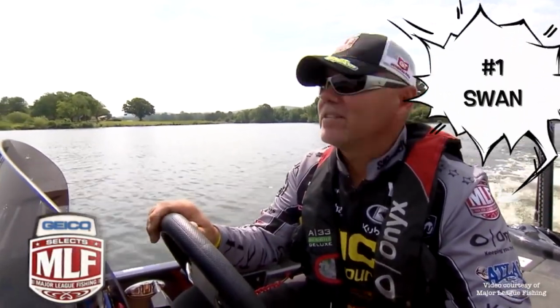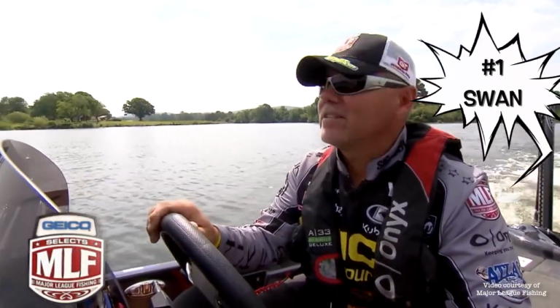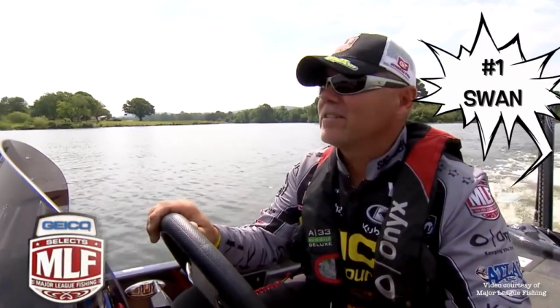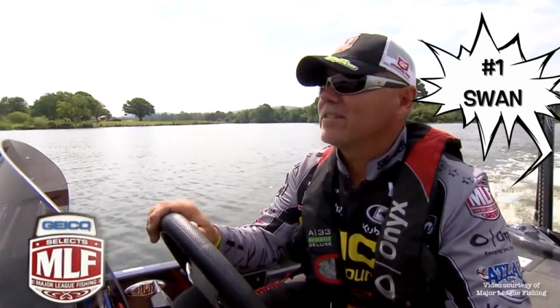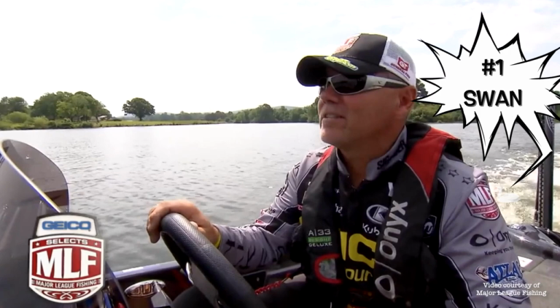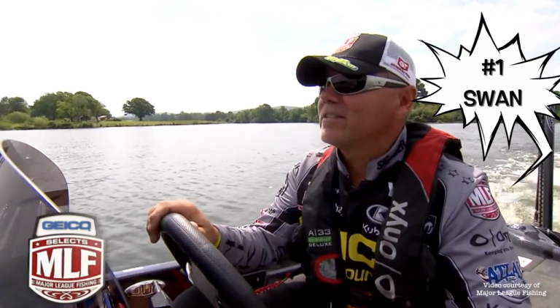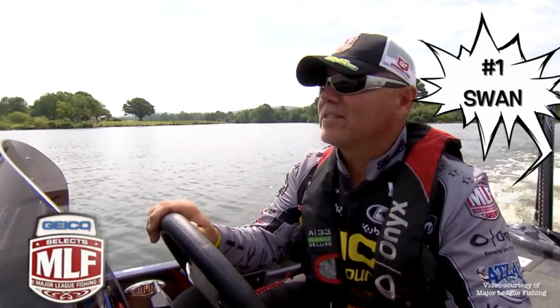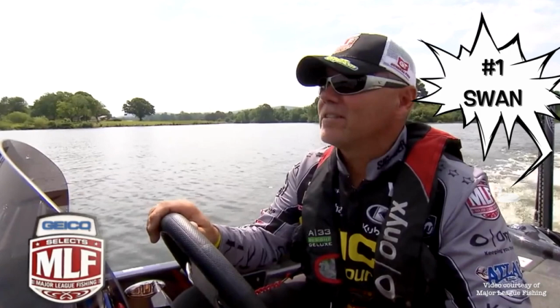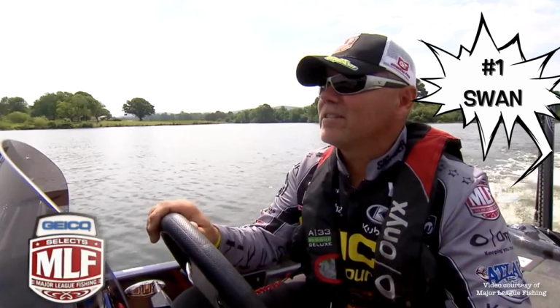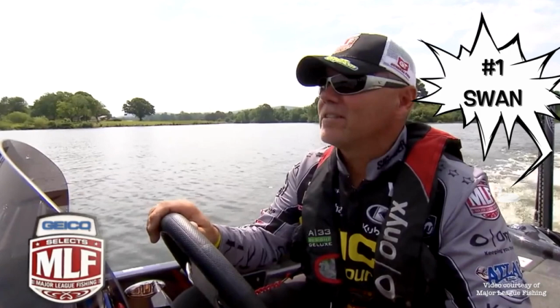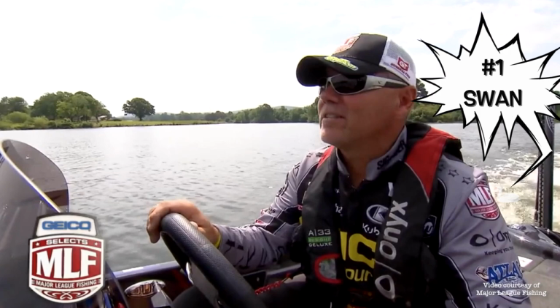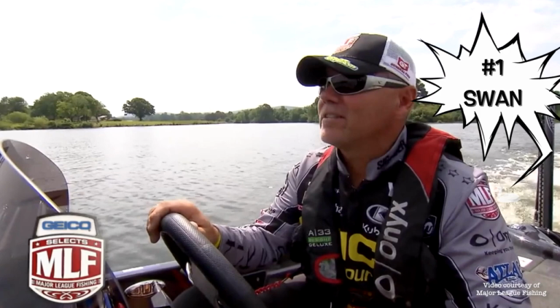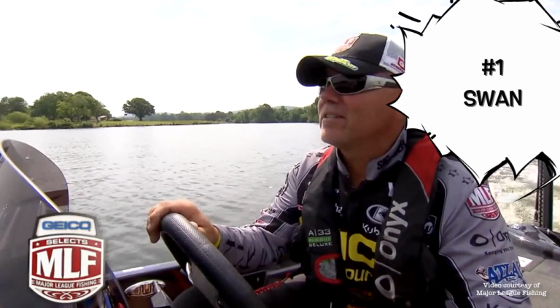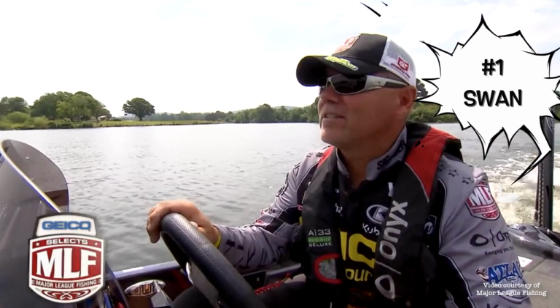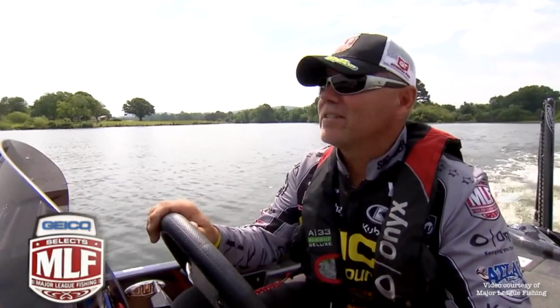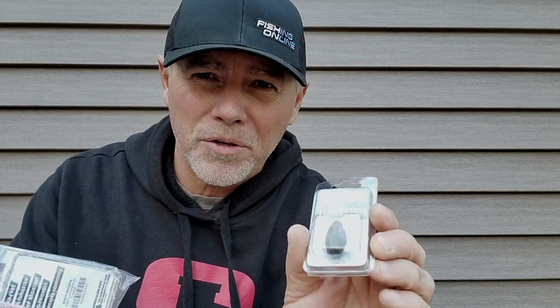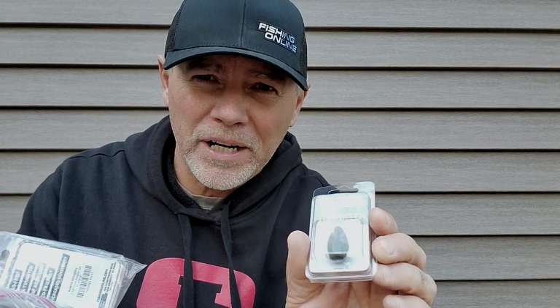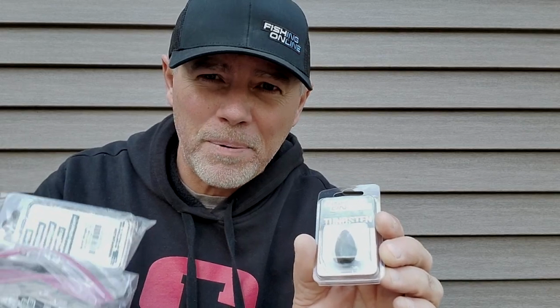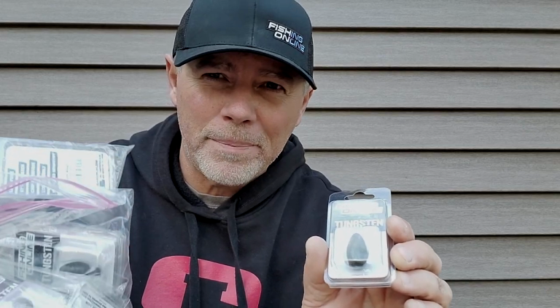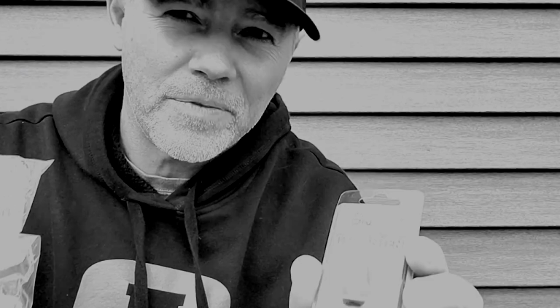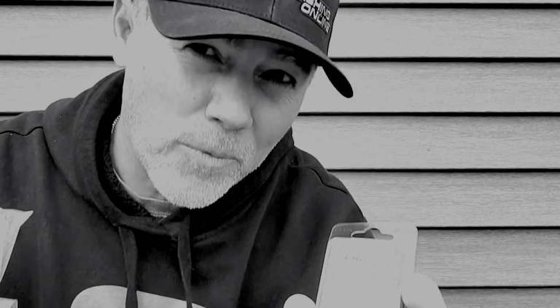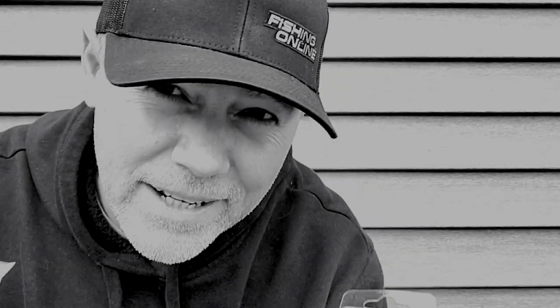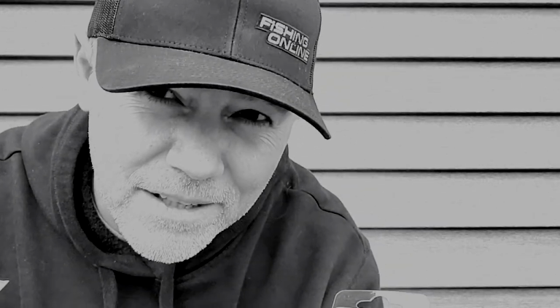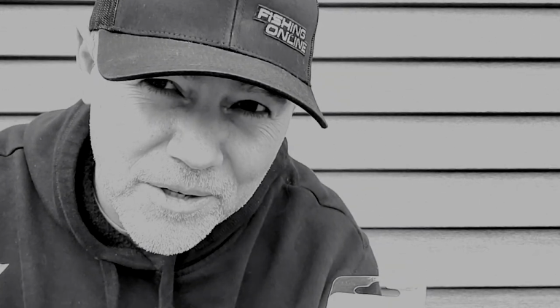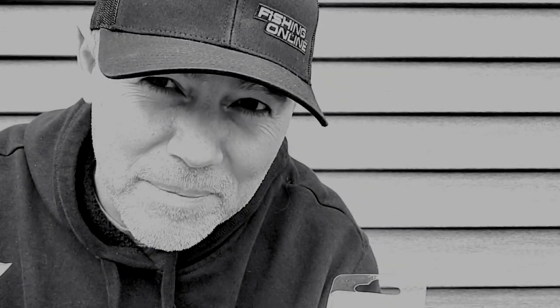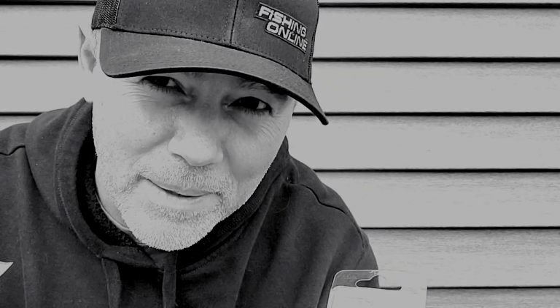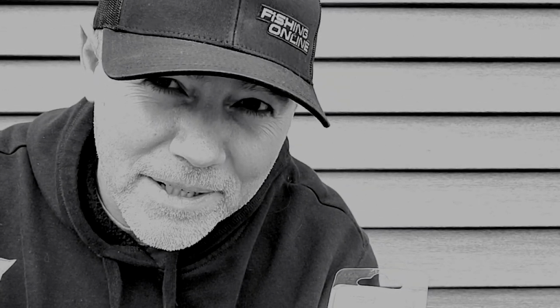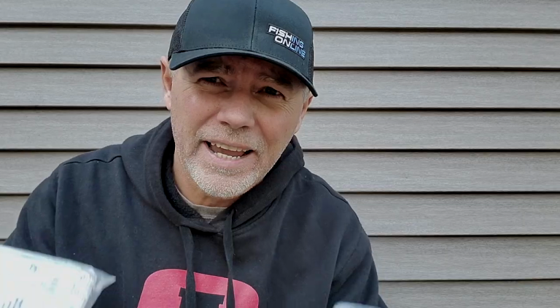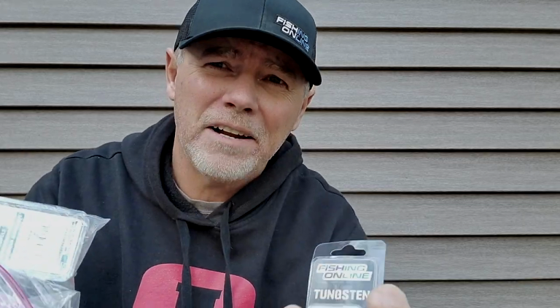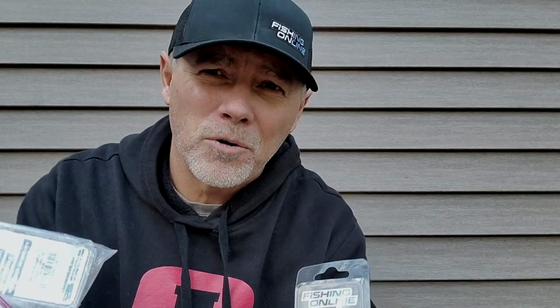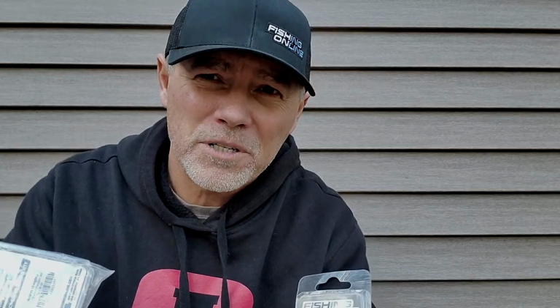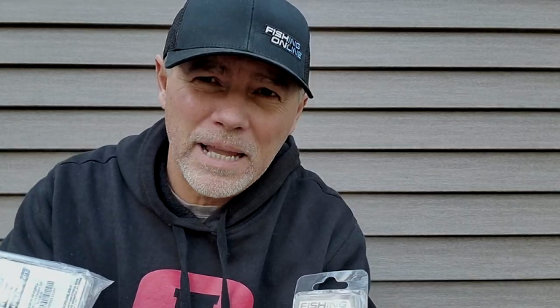A swan, duck, water bird — whatever. Green pumpkin, the right color green pumpkin, and of course black.